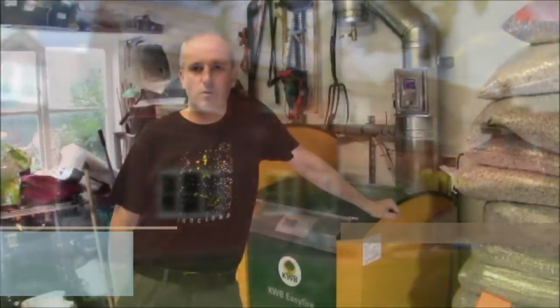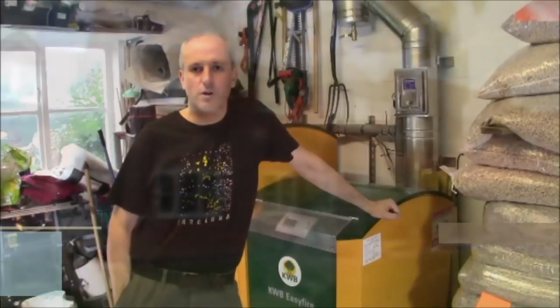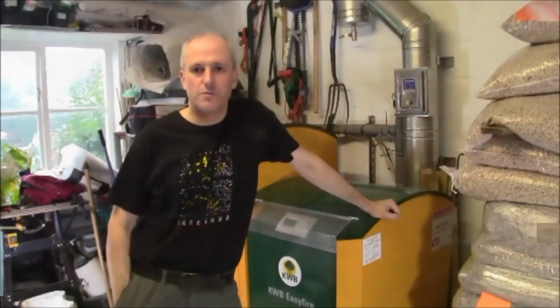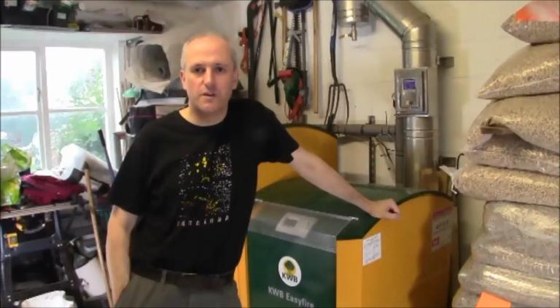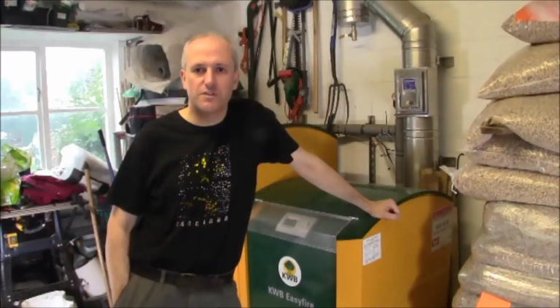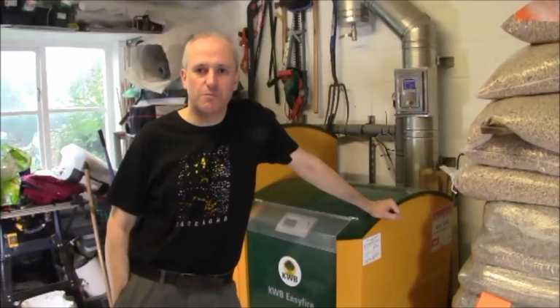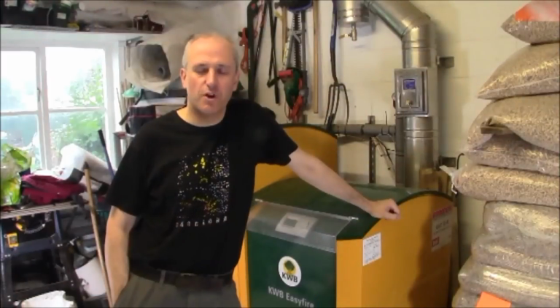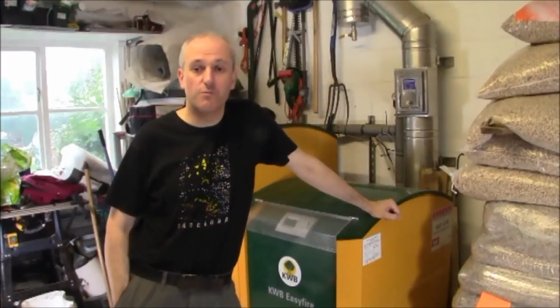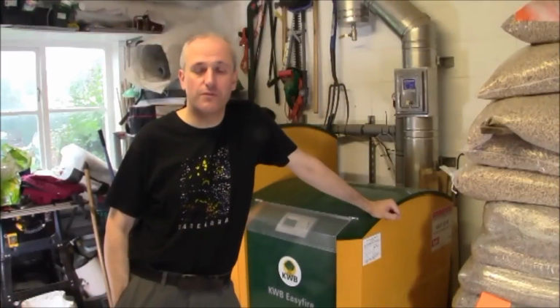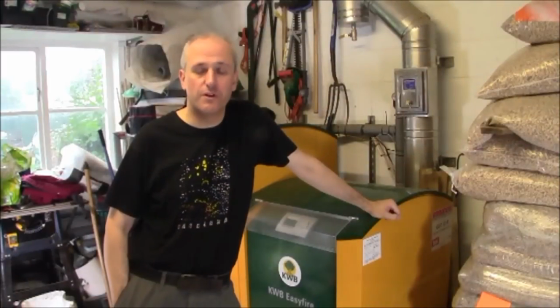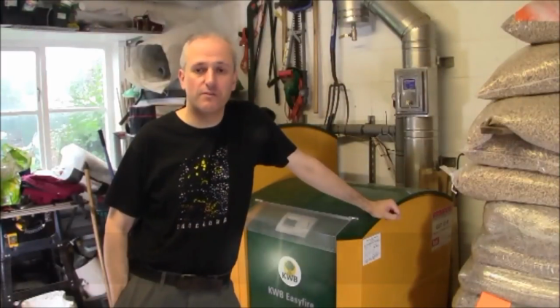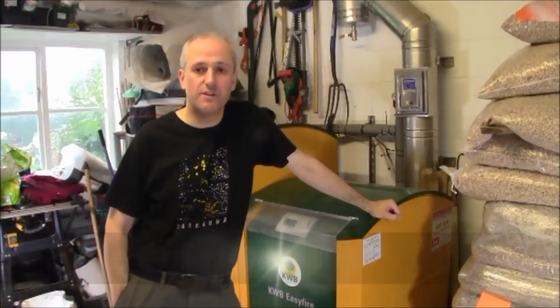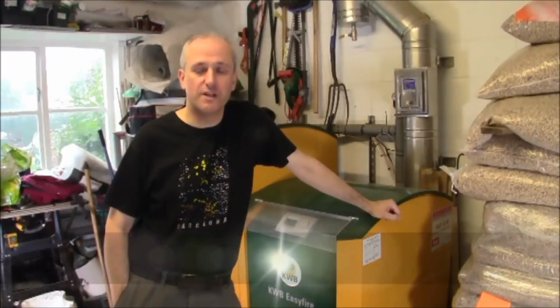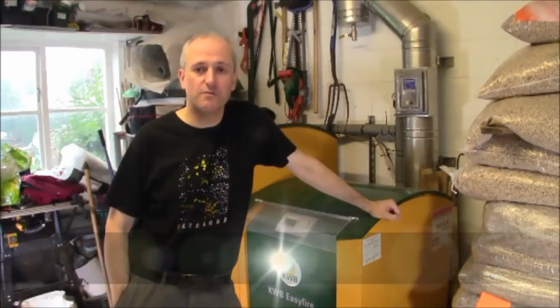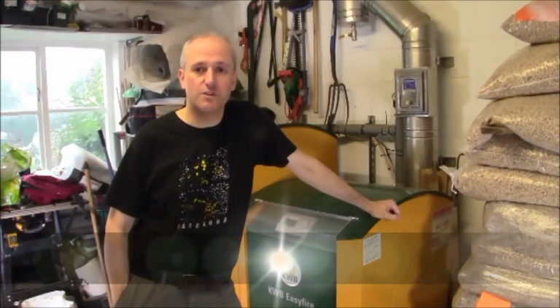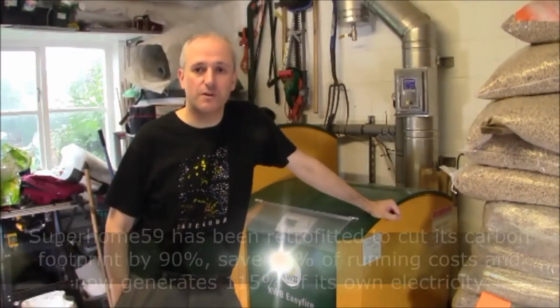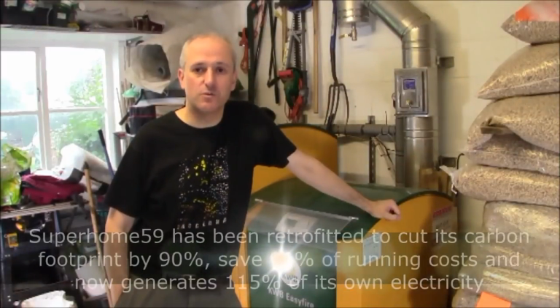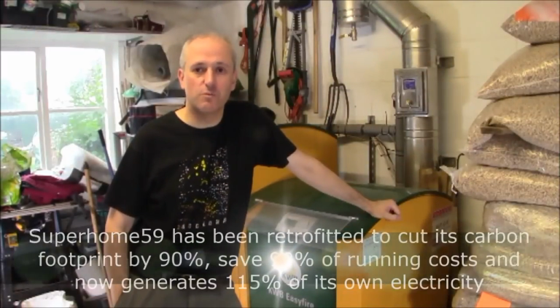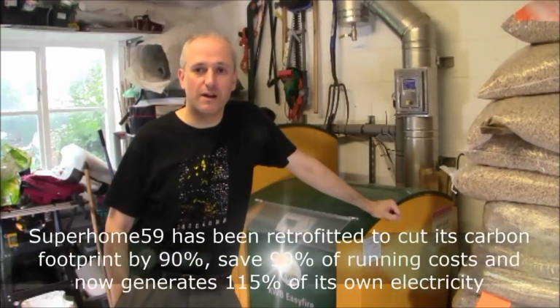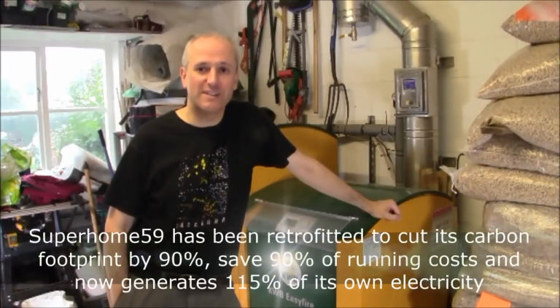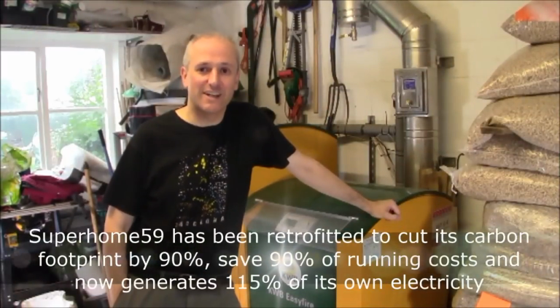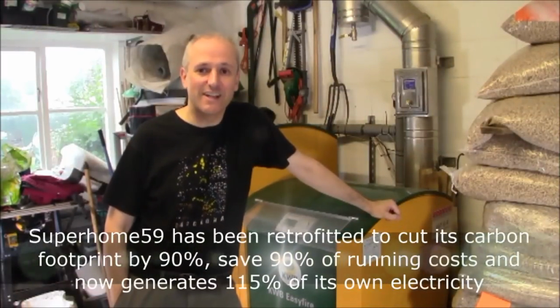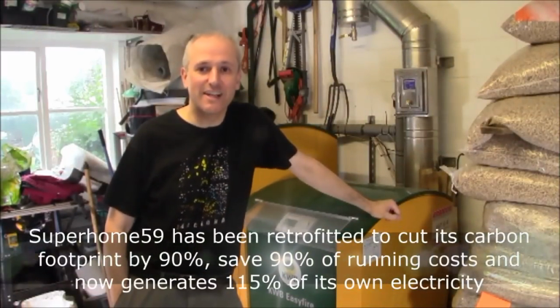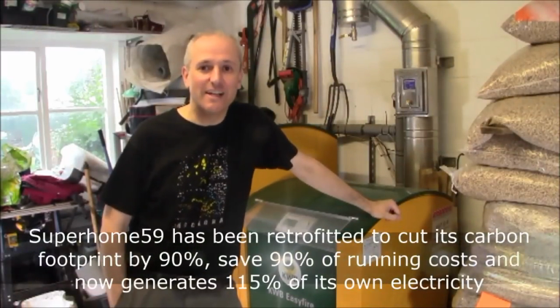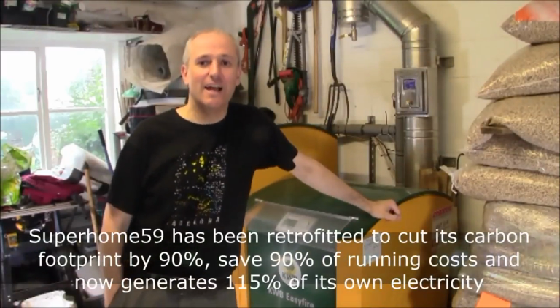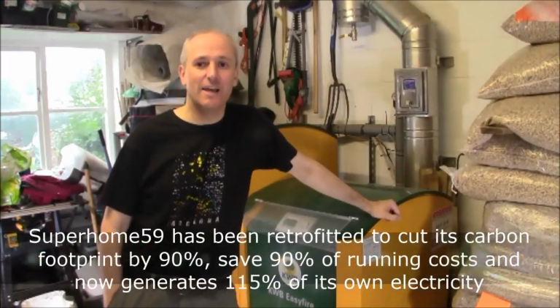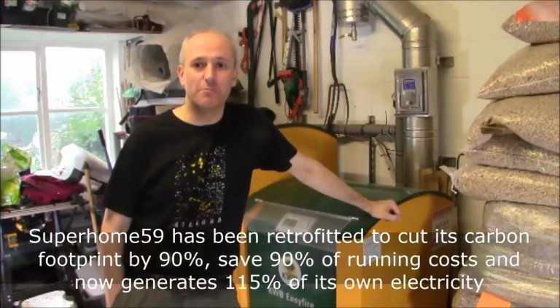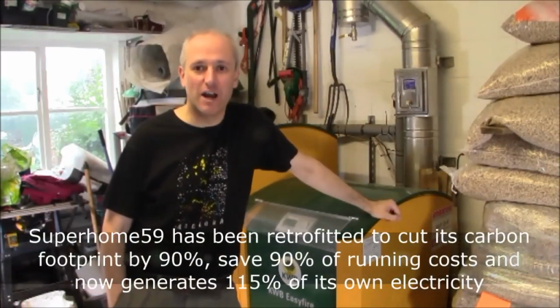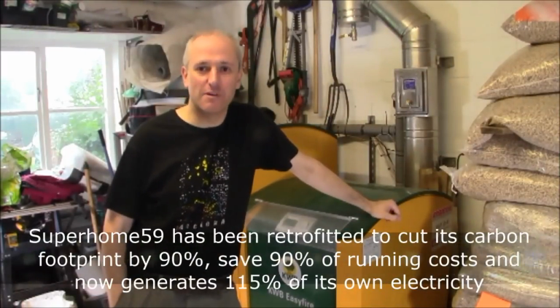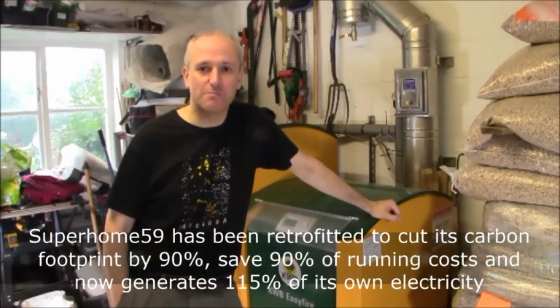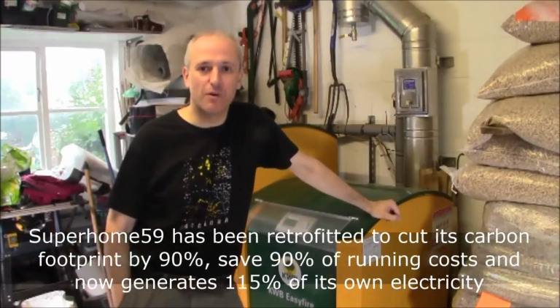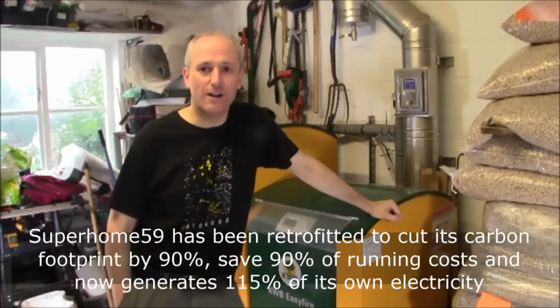Welcome to another SuperHome59 video. This one's all about cleaning a biomass boiler.